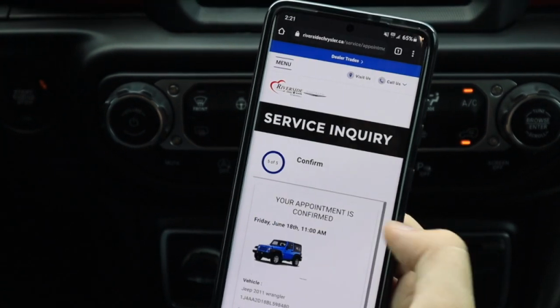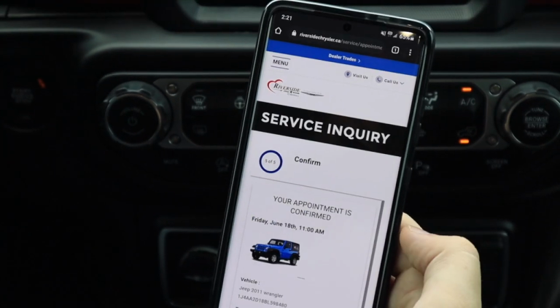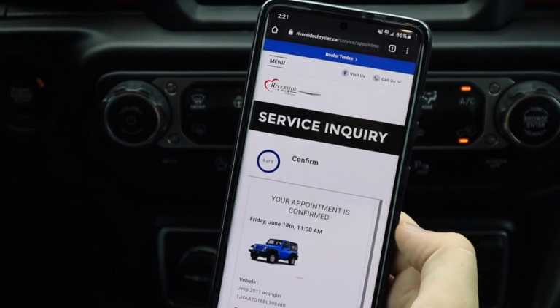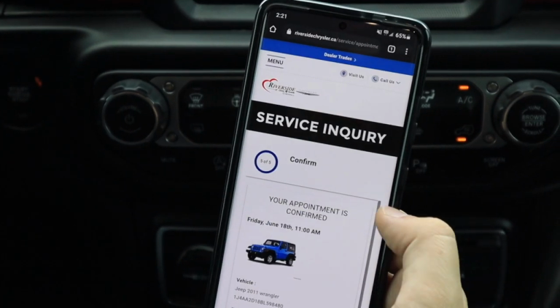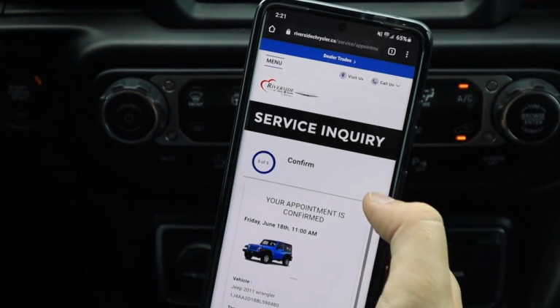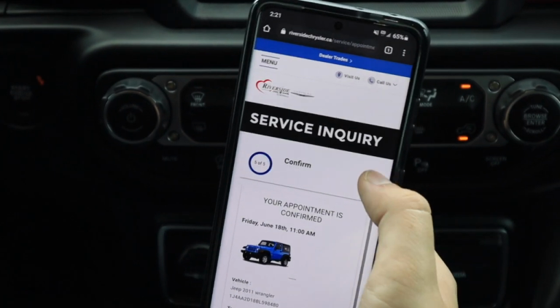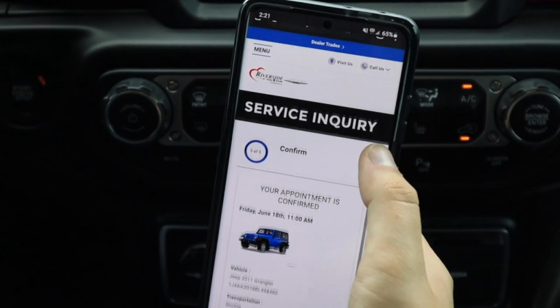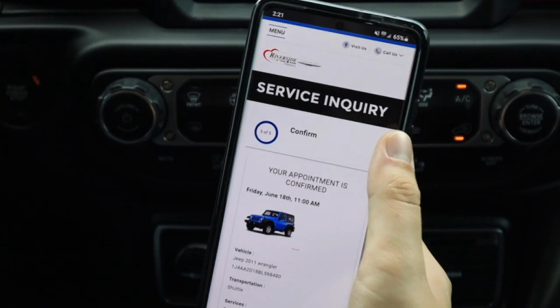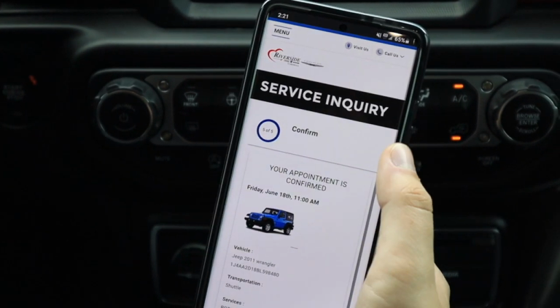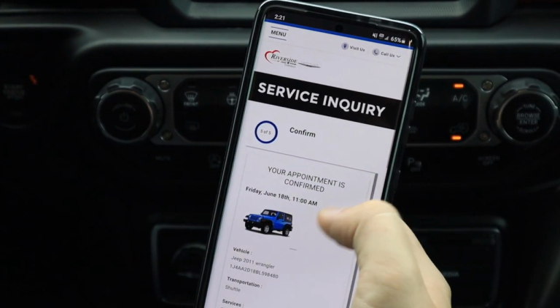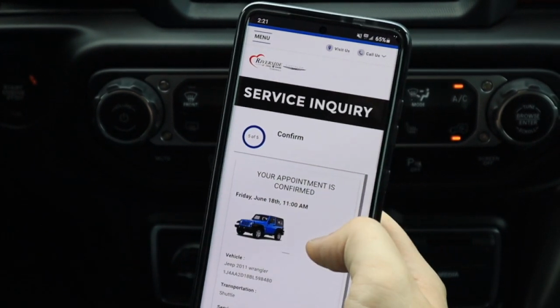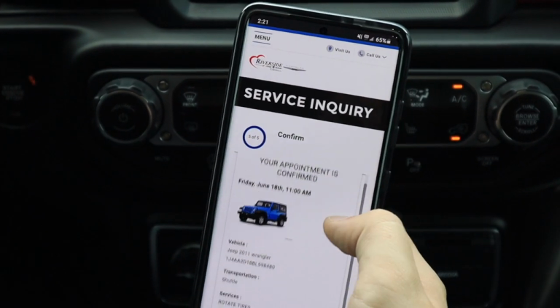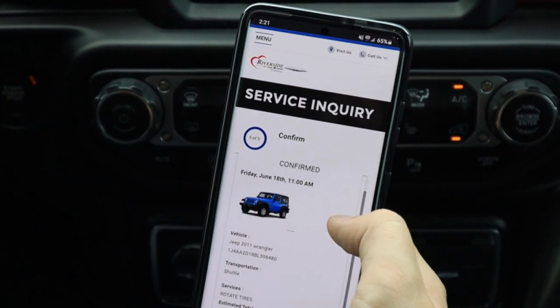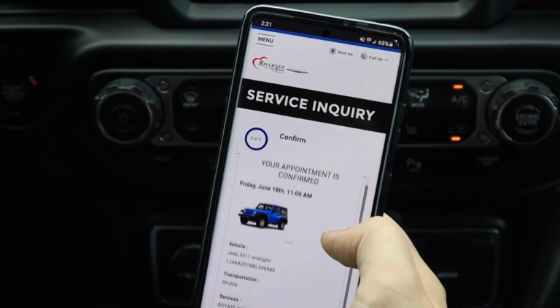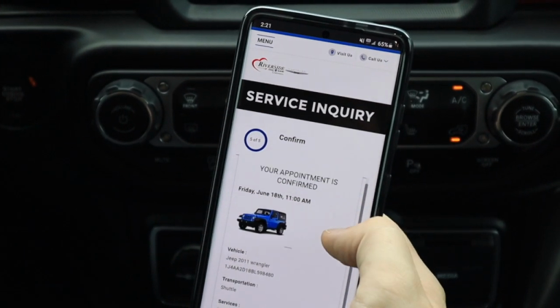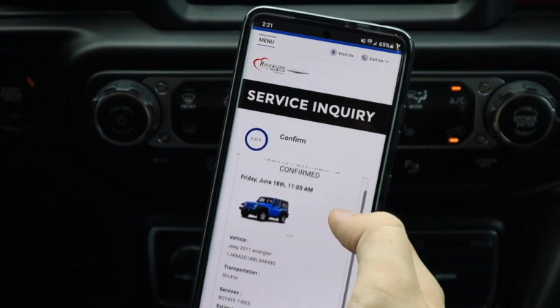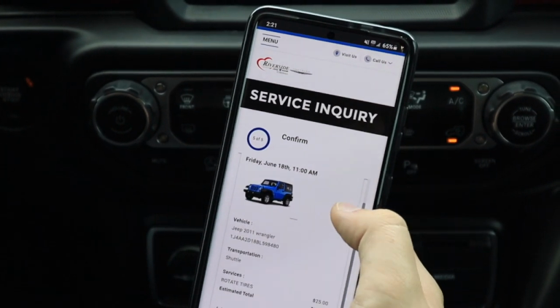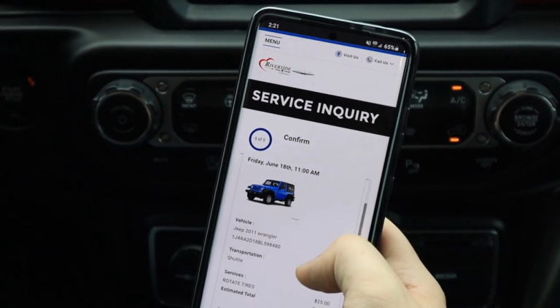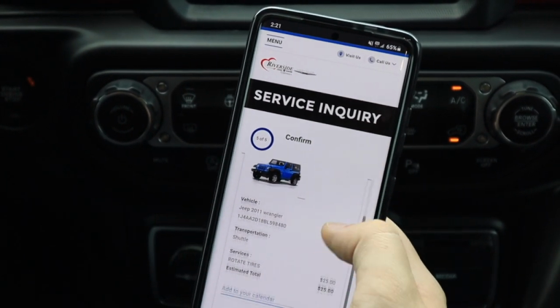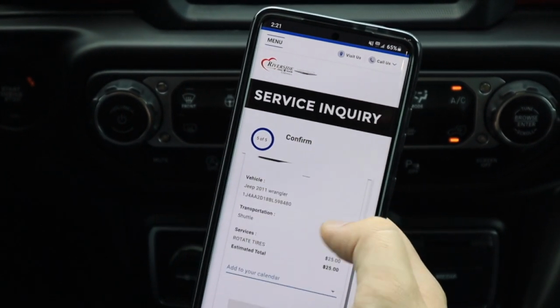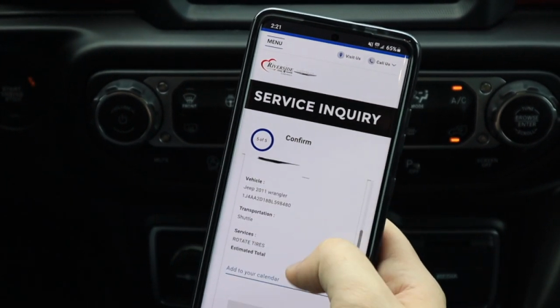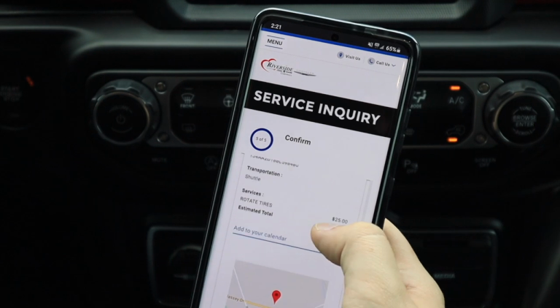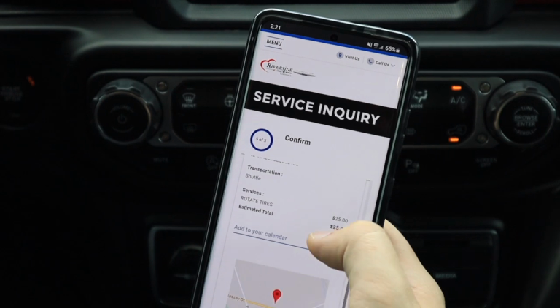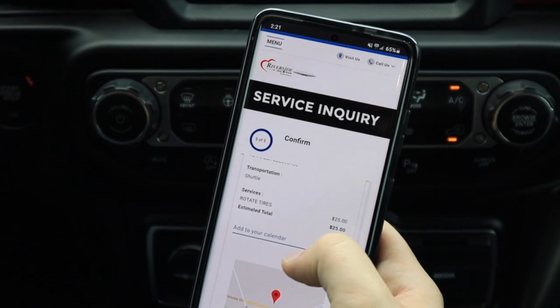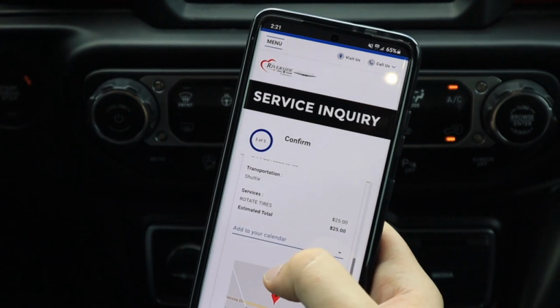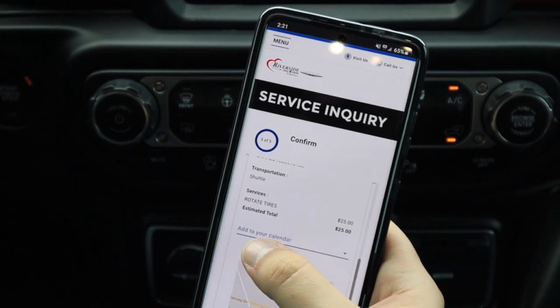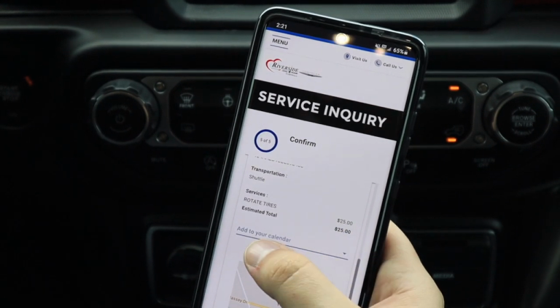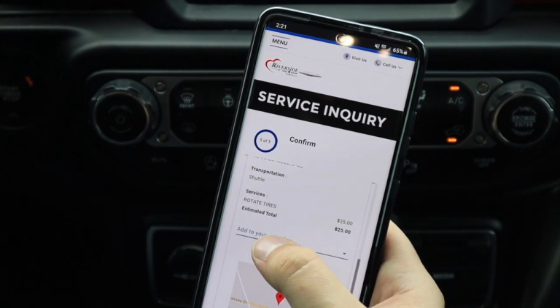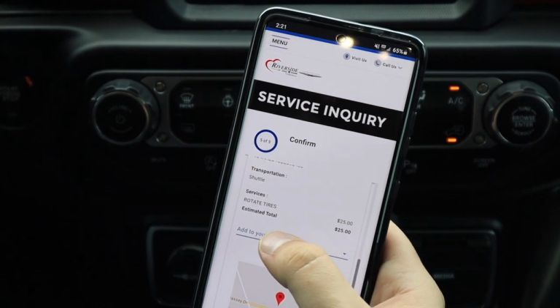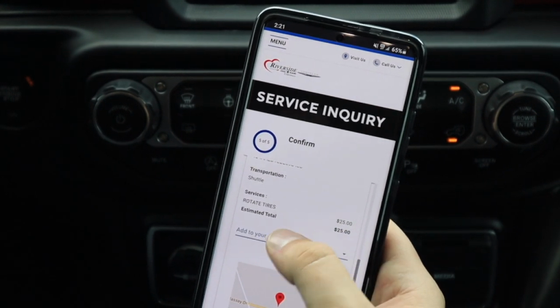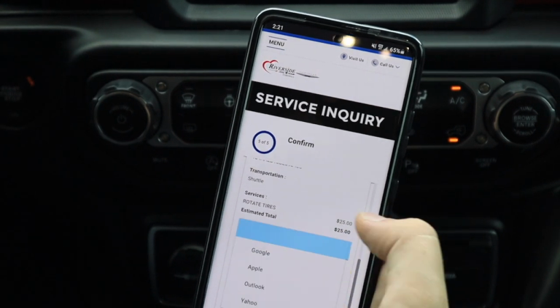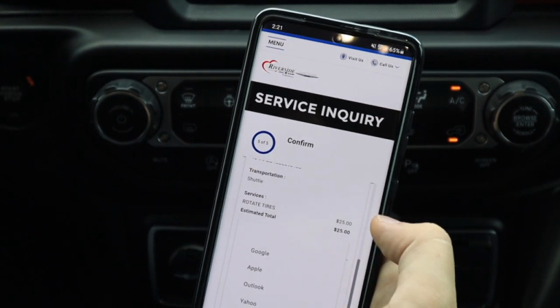As you can see here, the appointment is confirmed and you can even add it to your calendar.